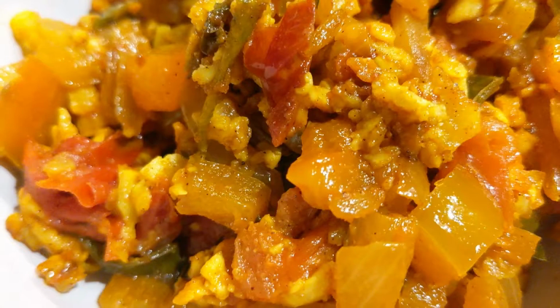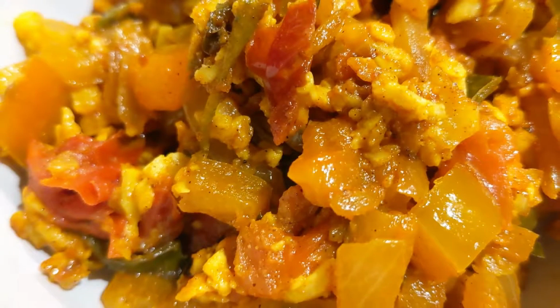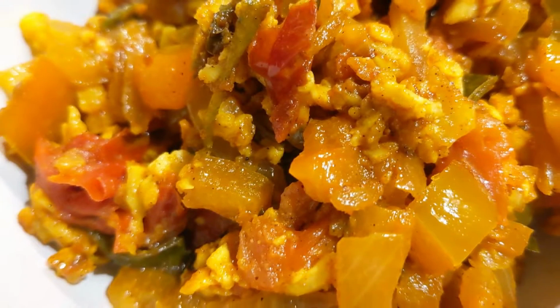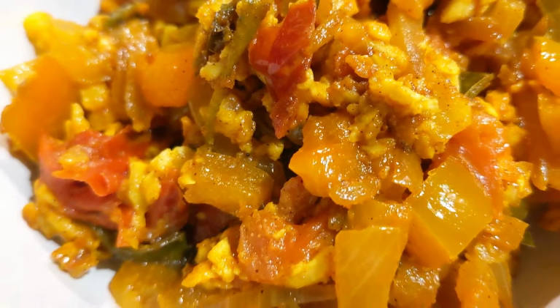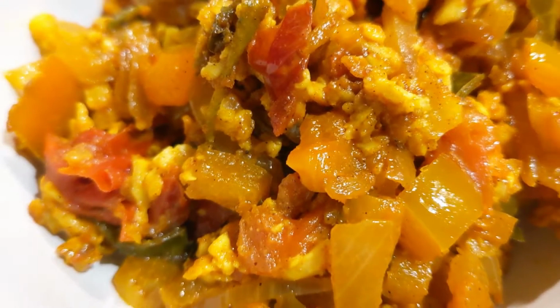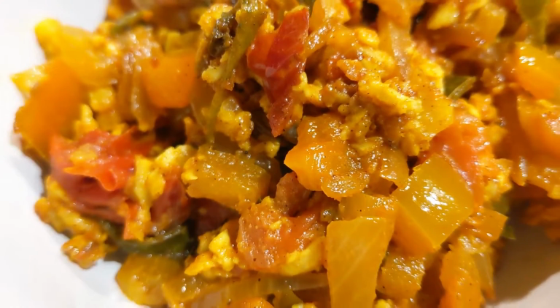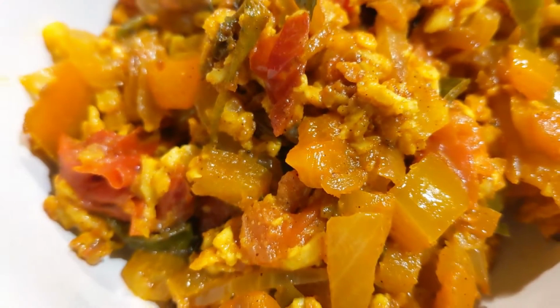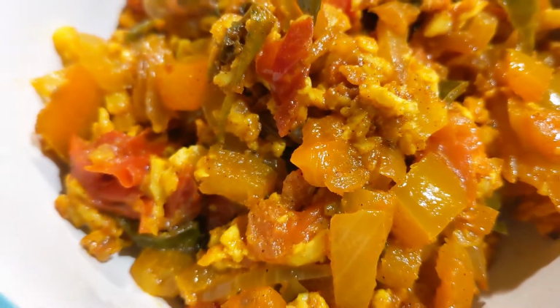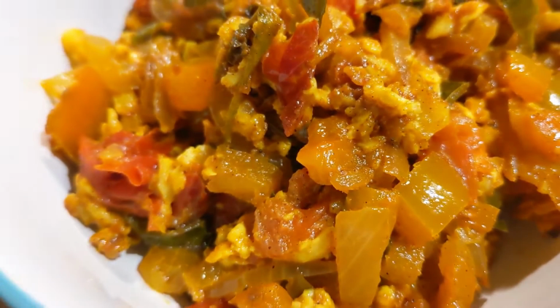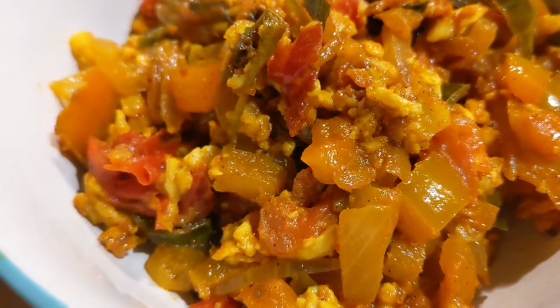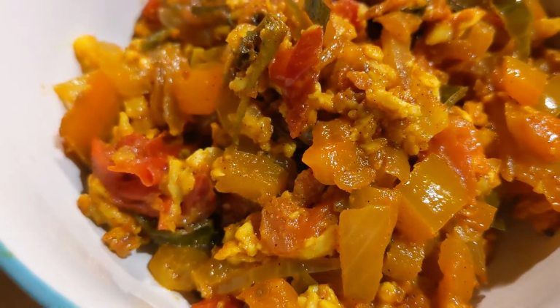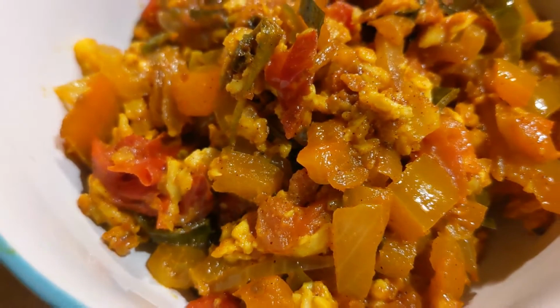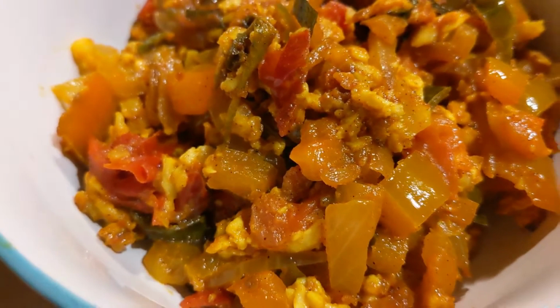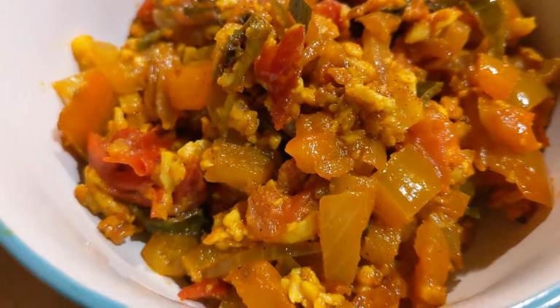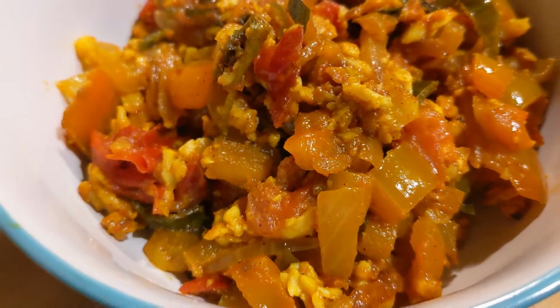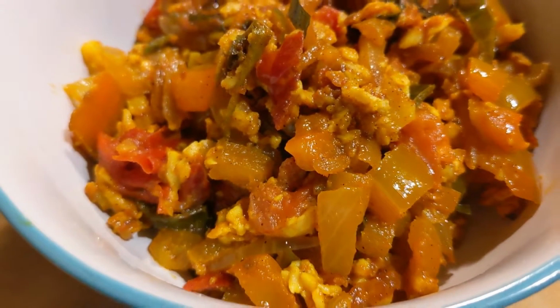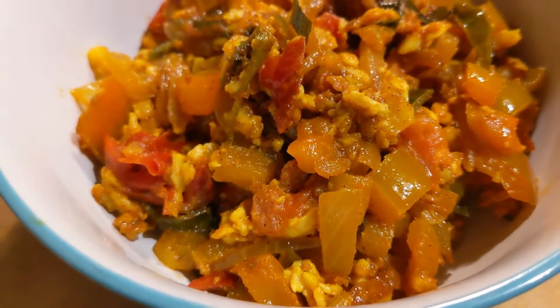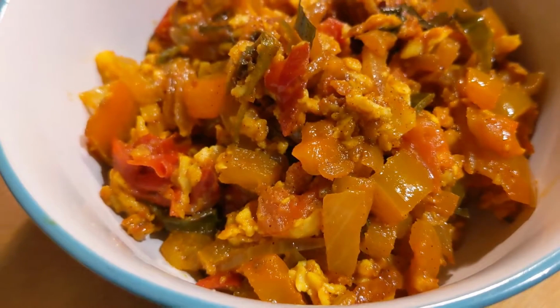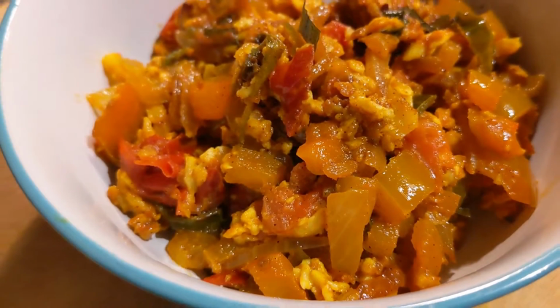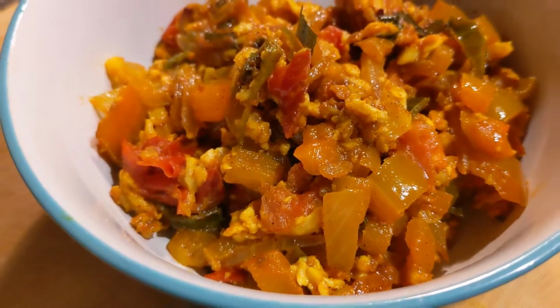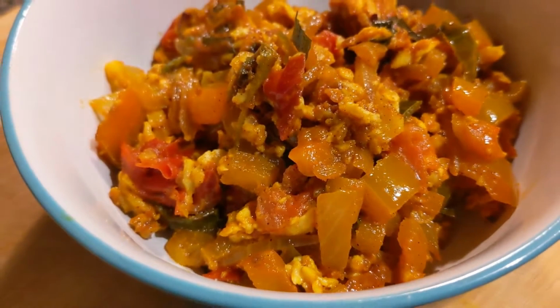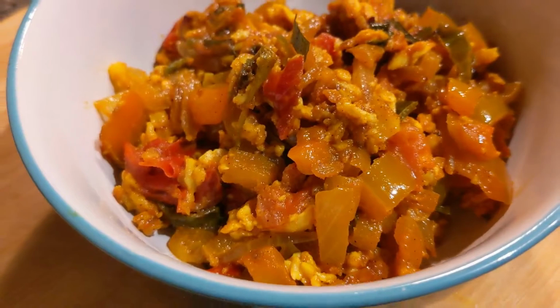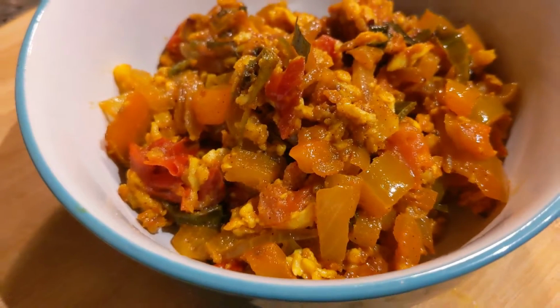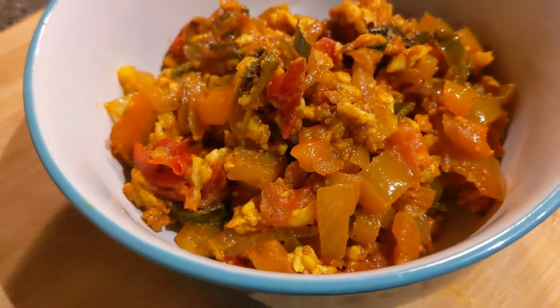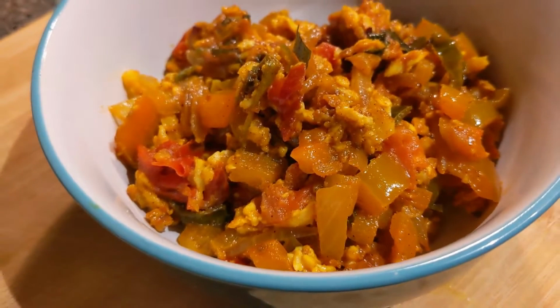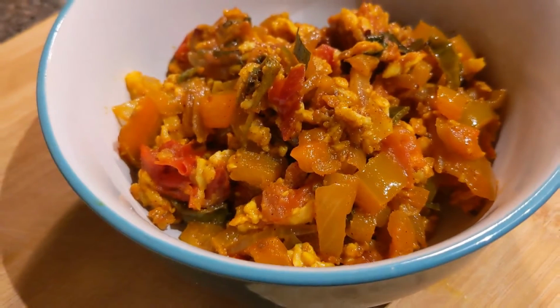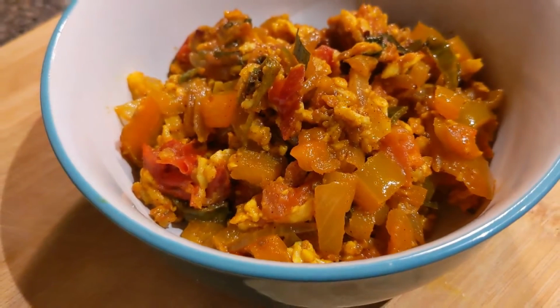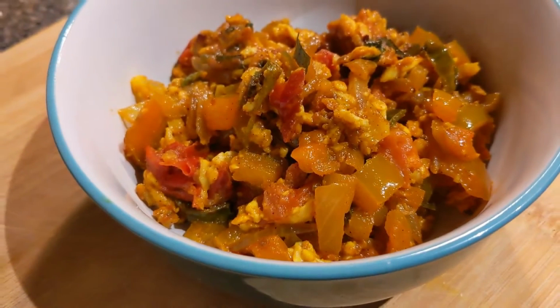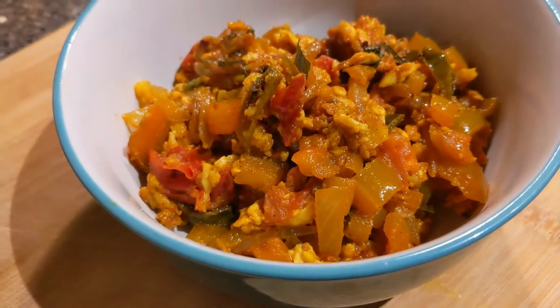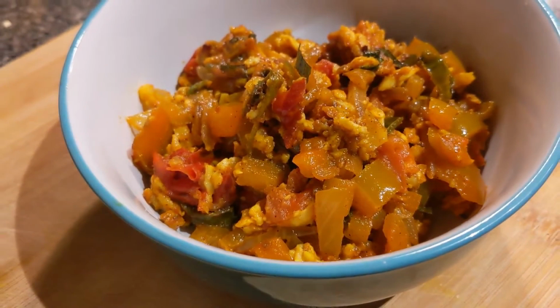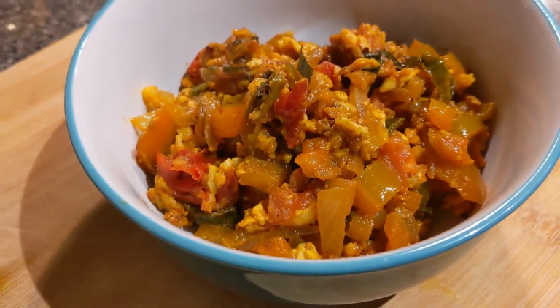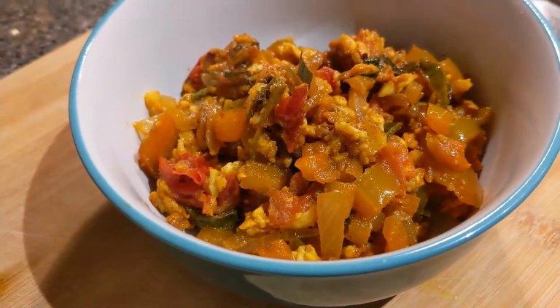Hello everyone! Today, we are going to make a paneer bhurji.